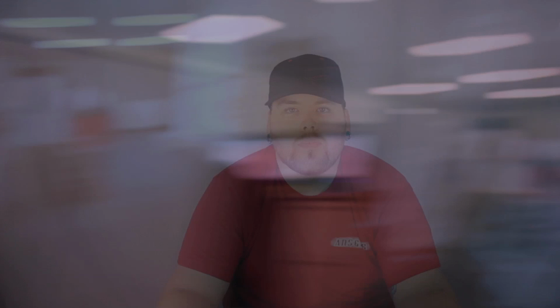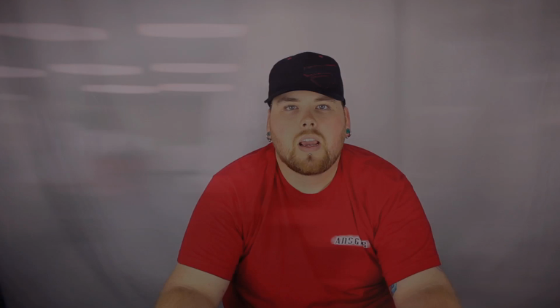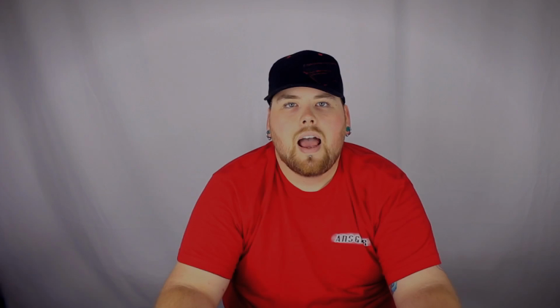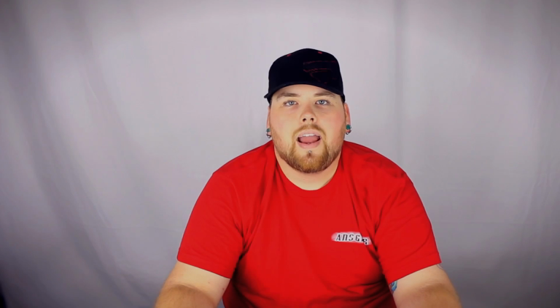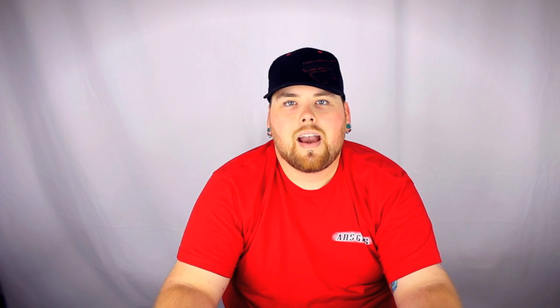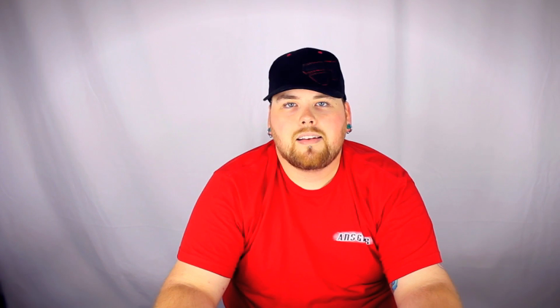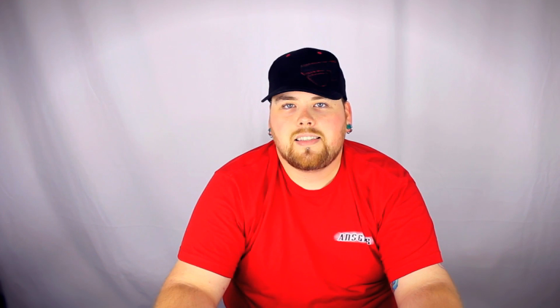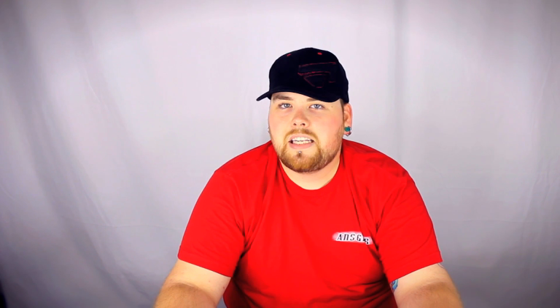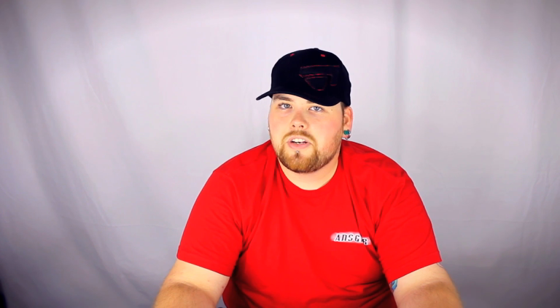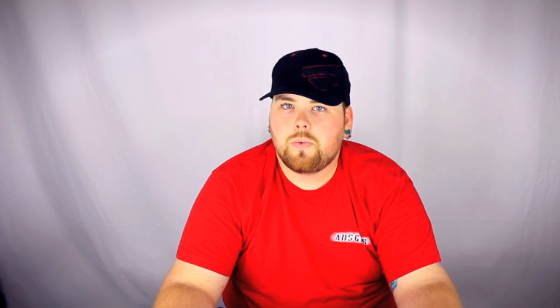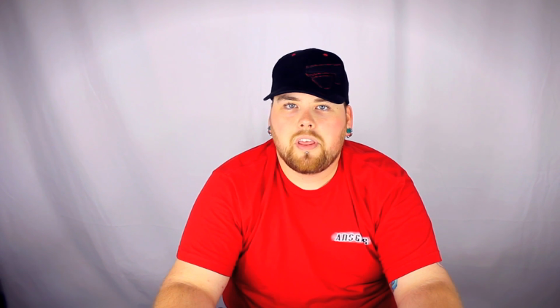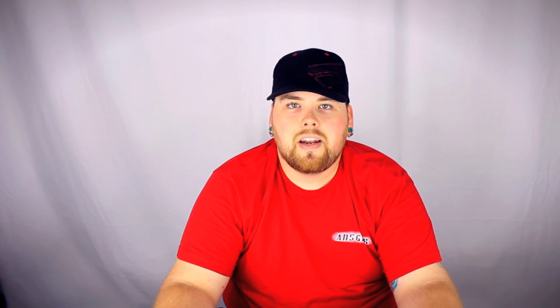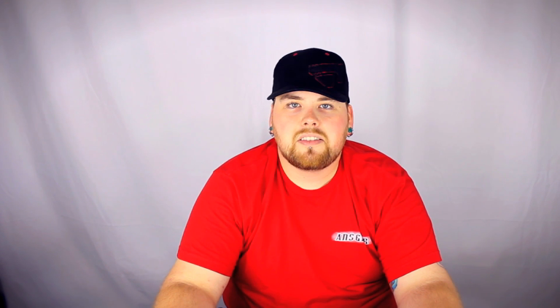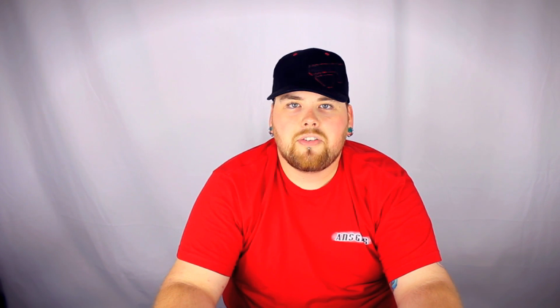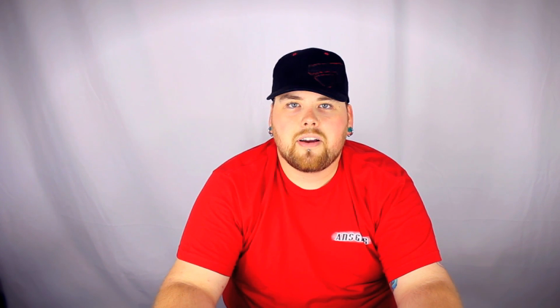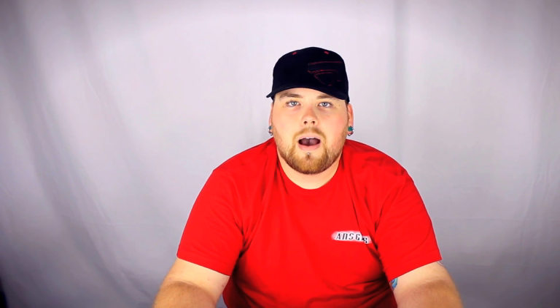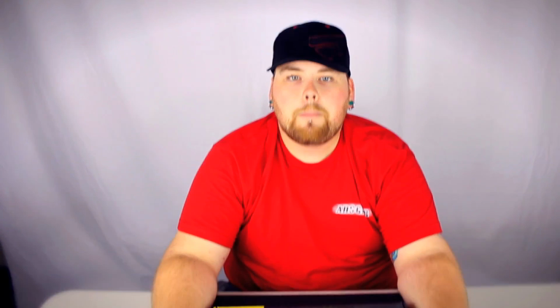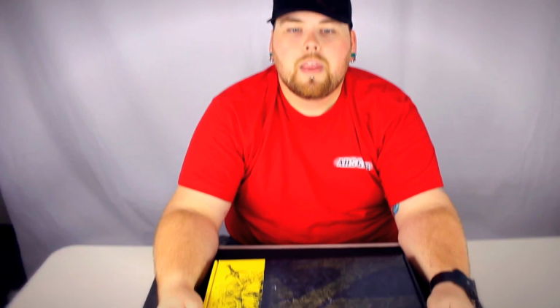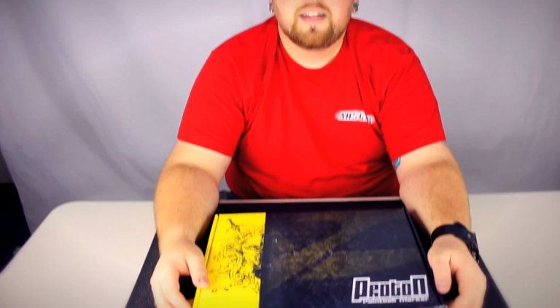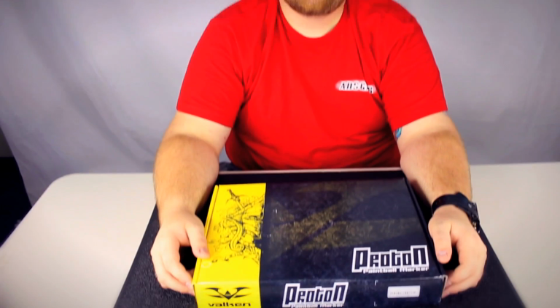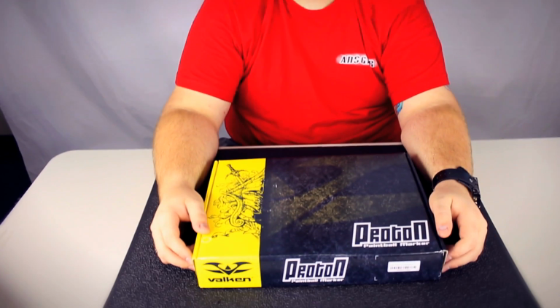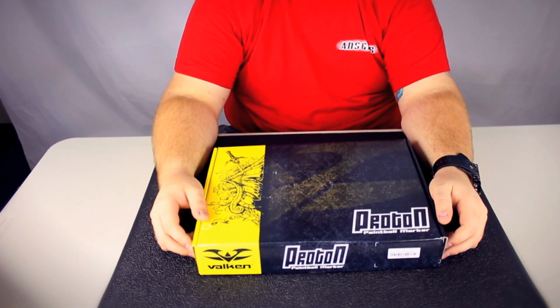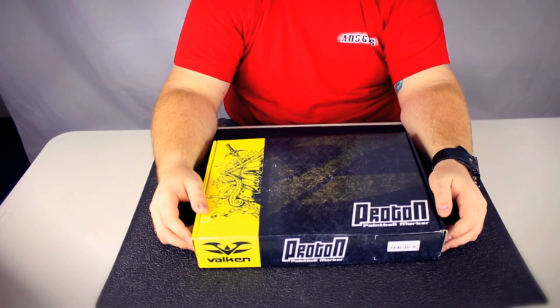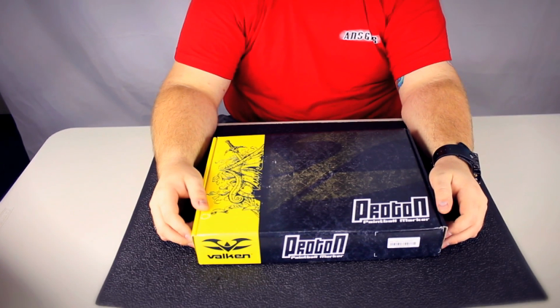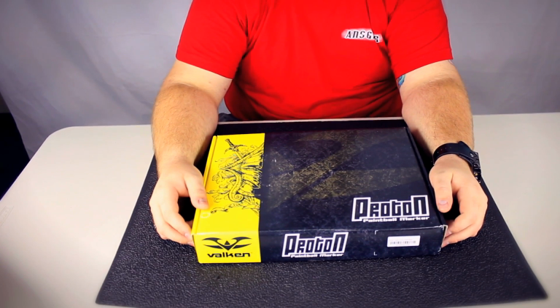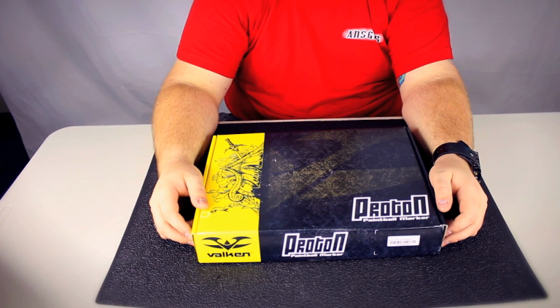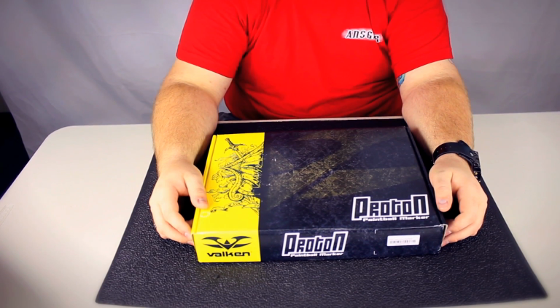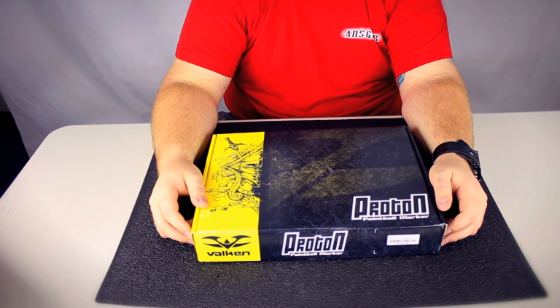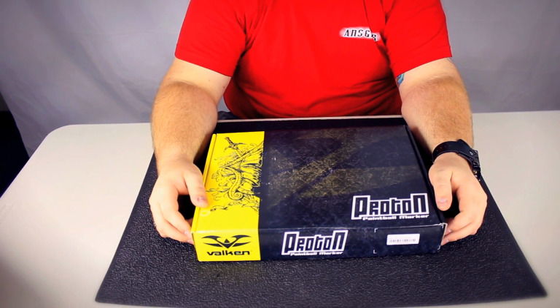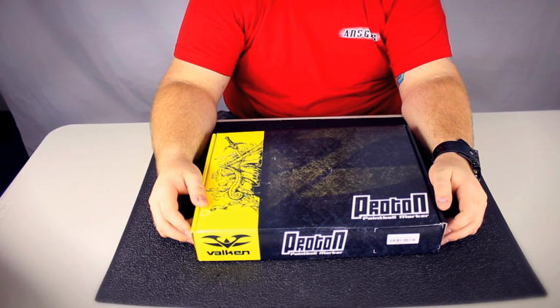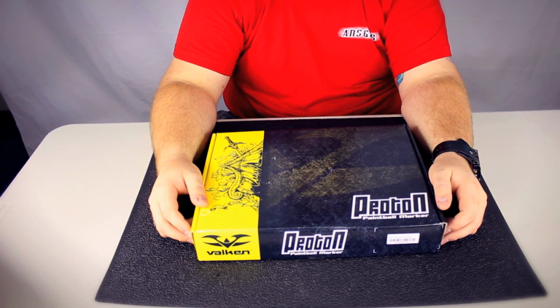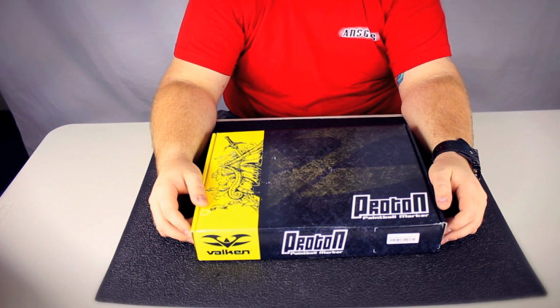Hey guys, it's DJ with ansgear.com and this is the Valken Proton Paintball Marker.